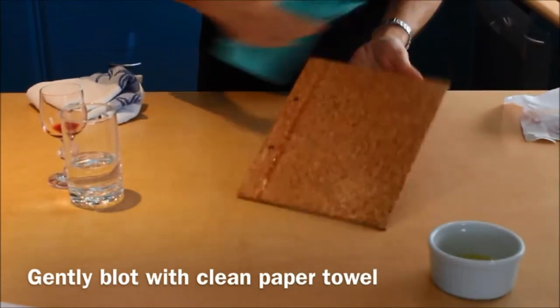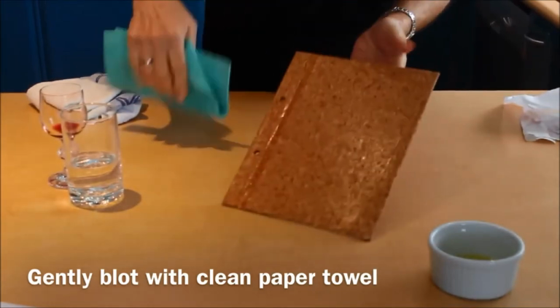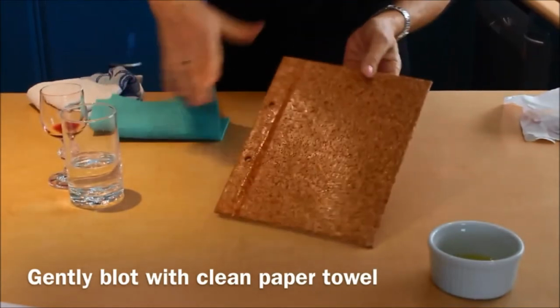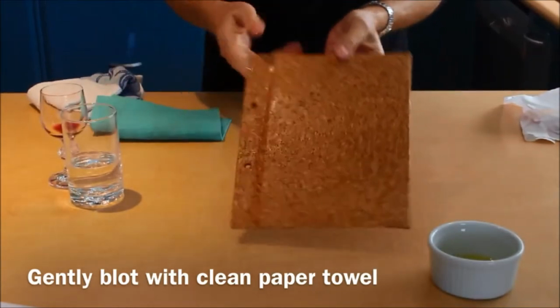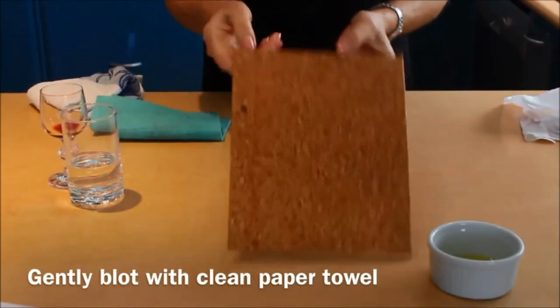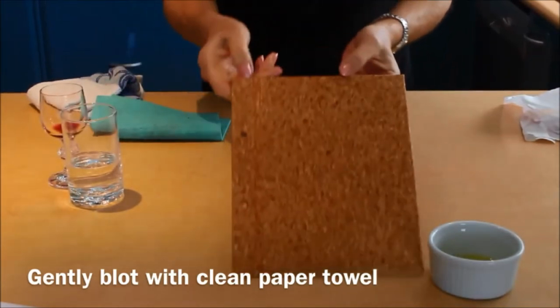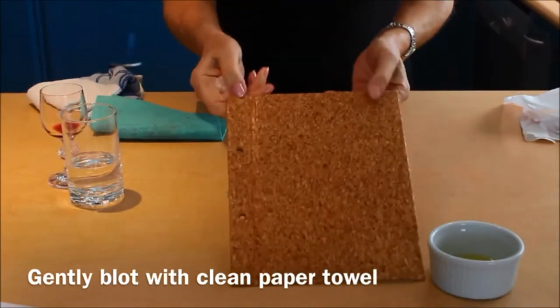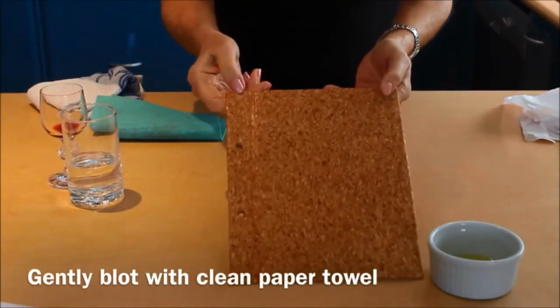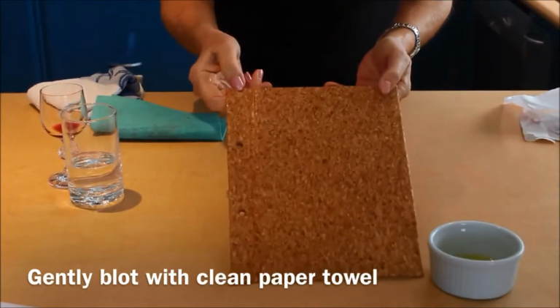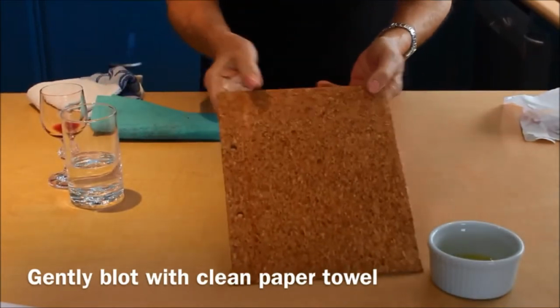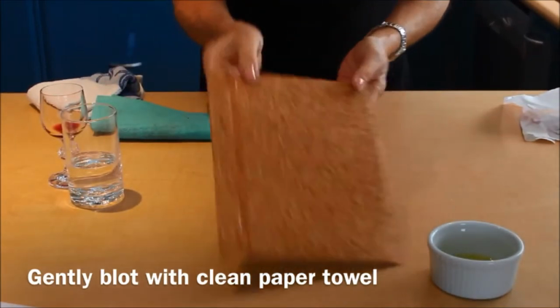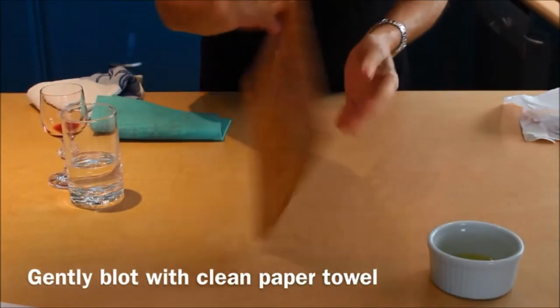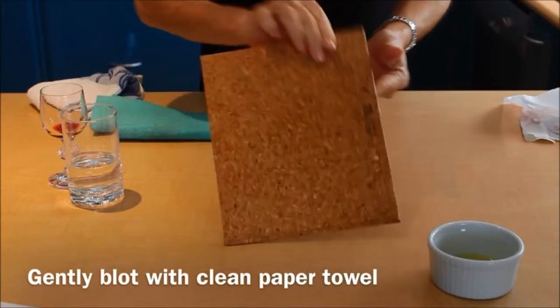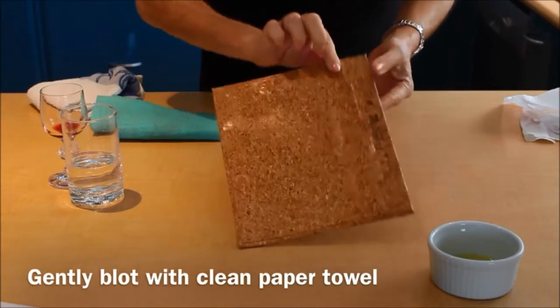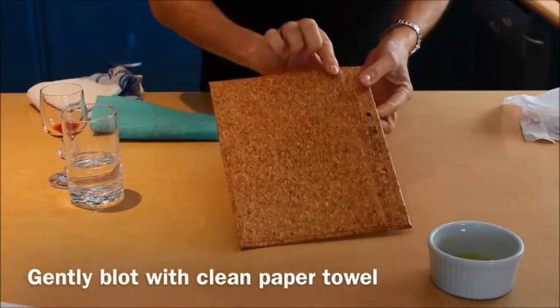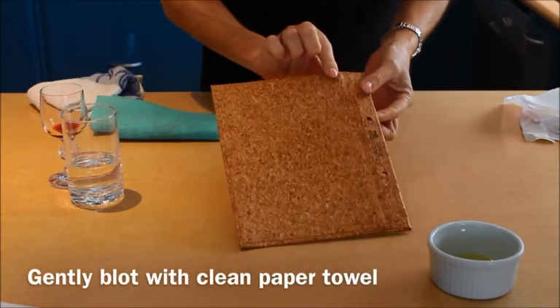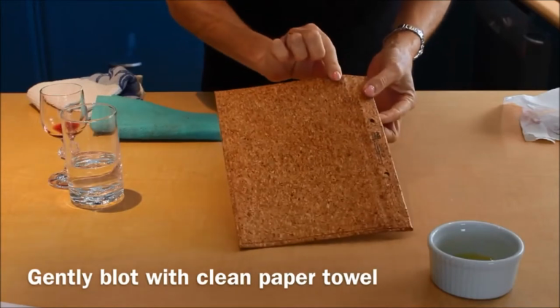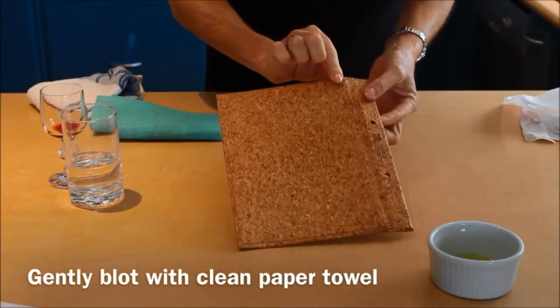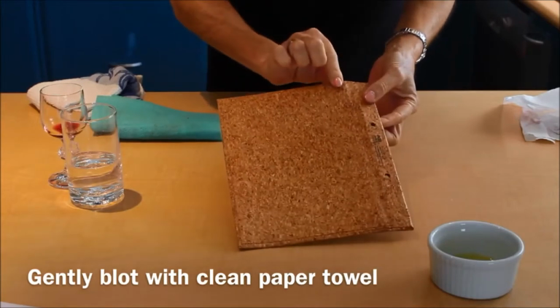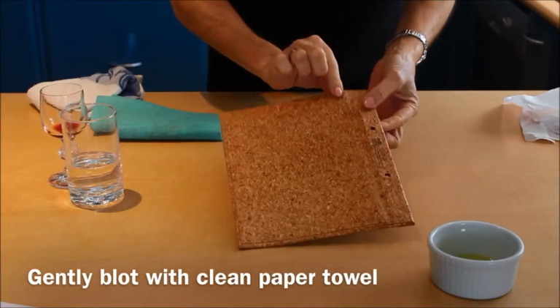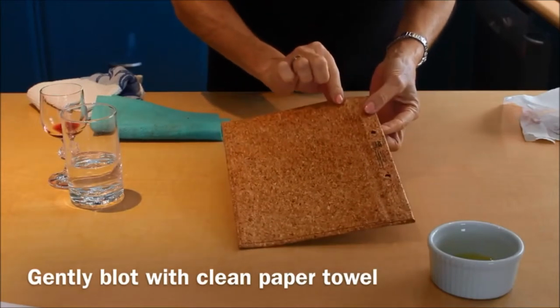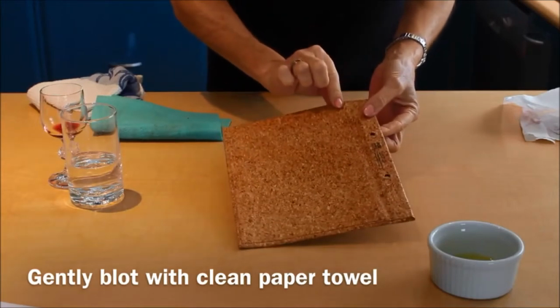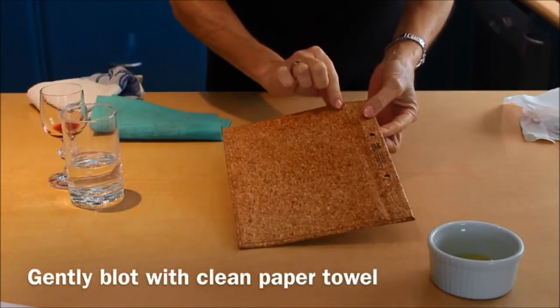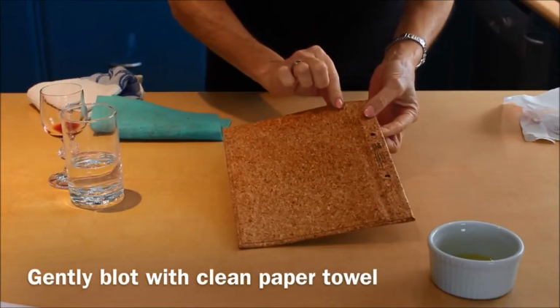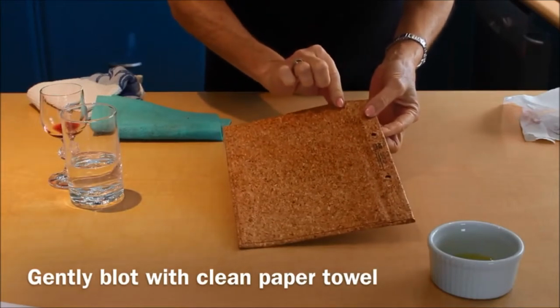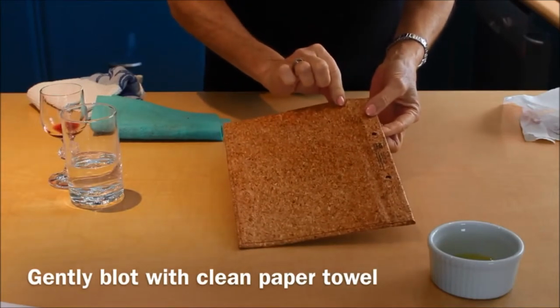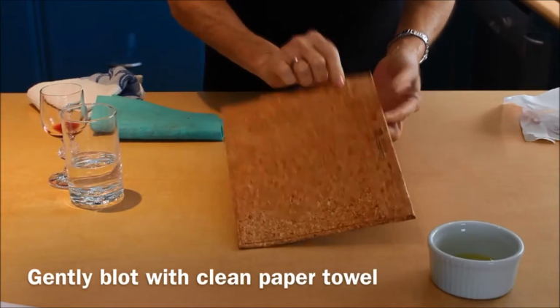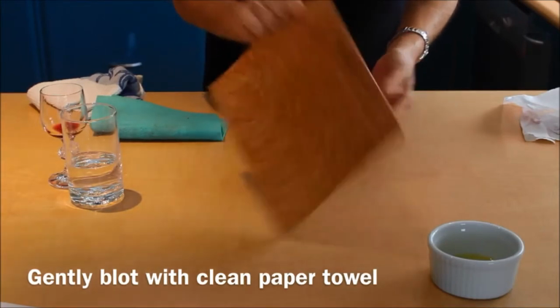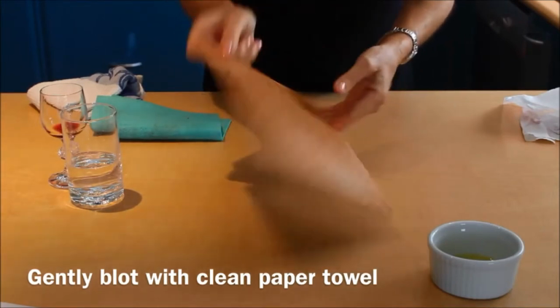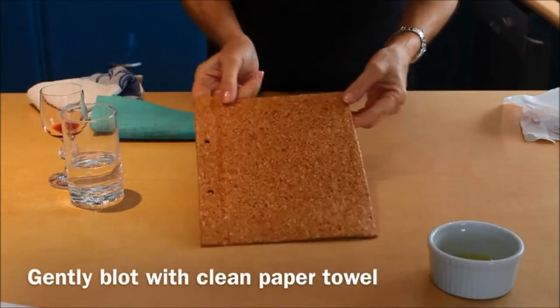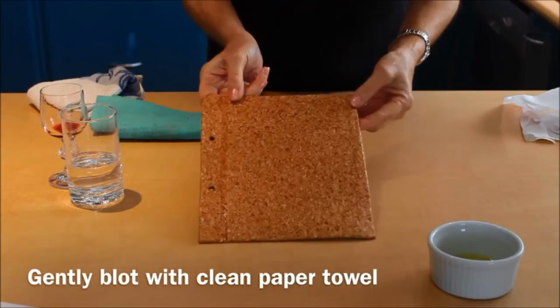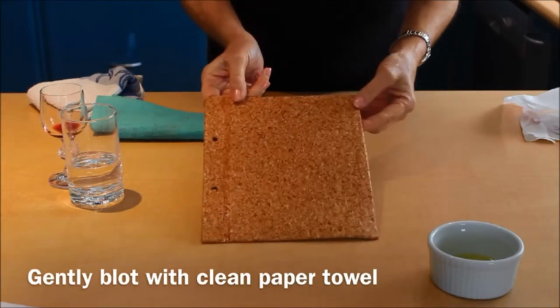So there is no residue, there is no marking of the red wine whatsoever.